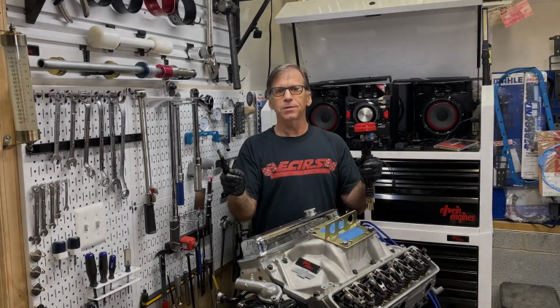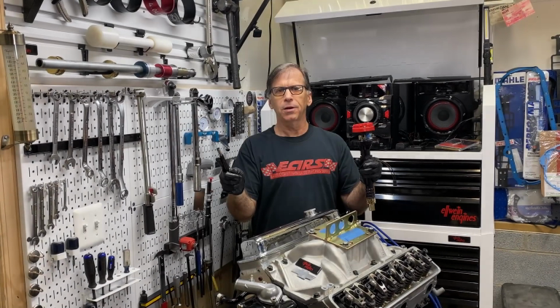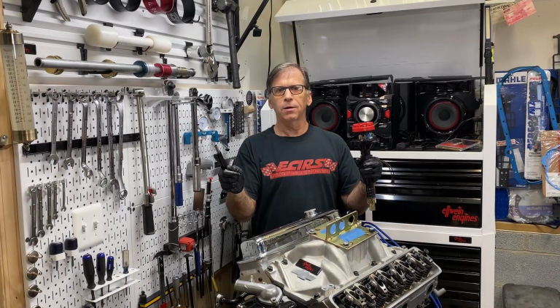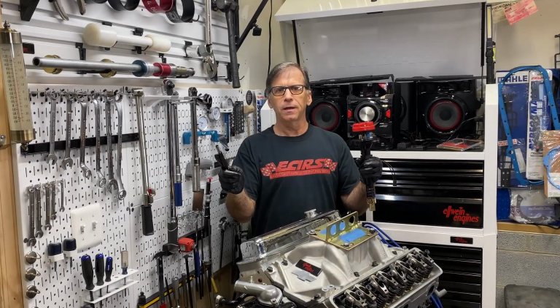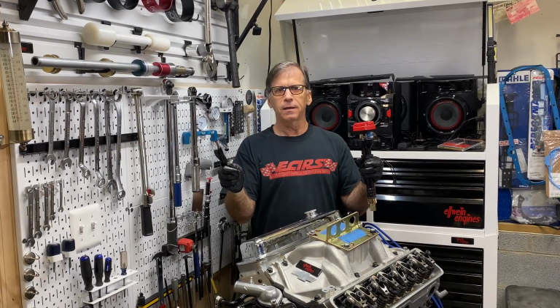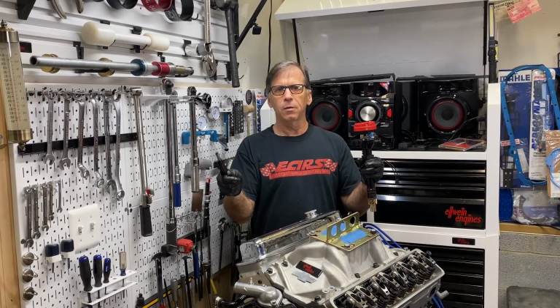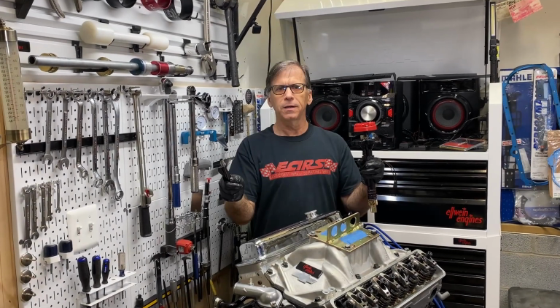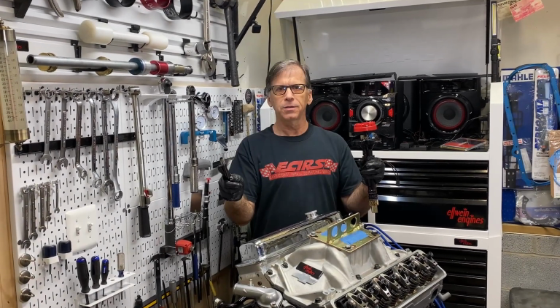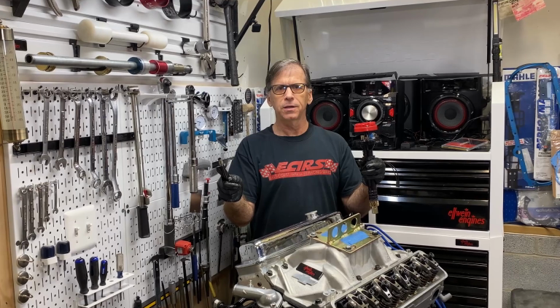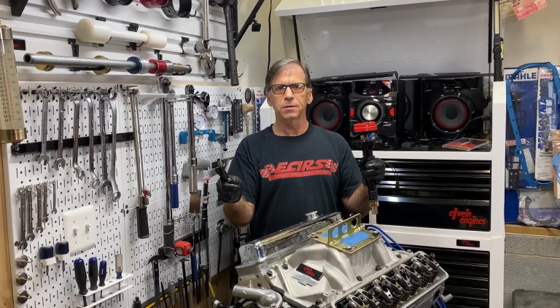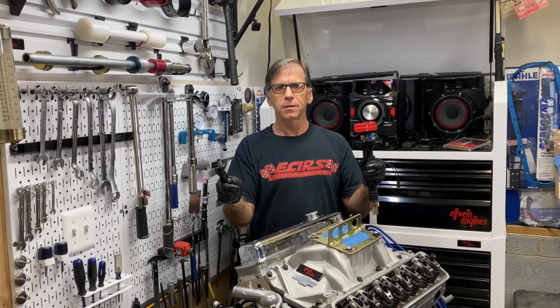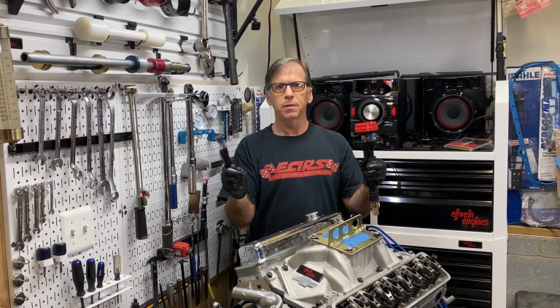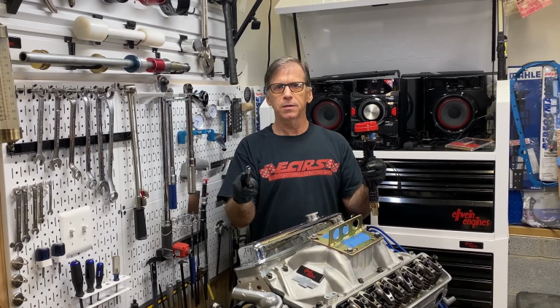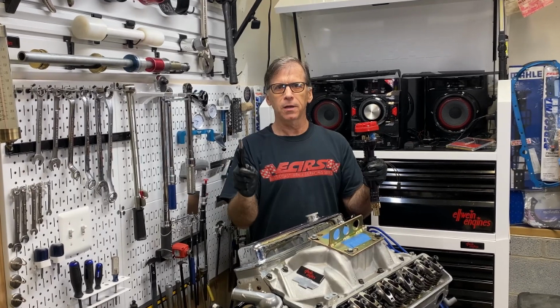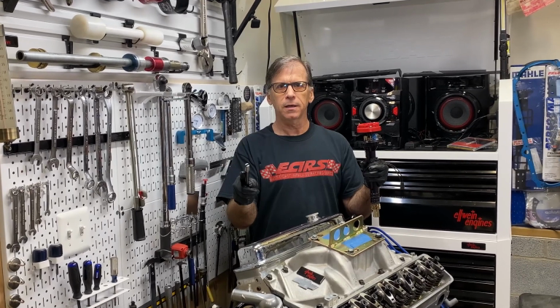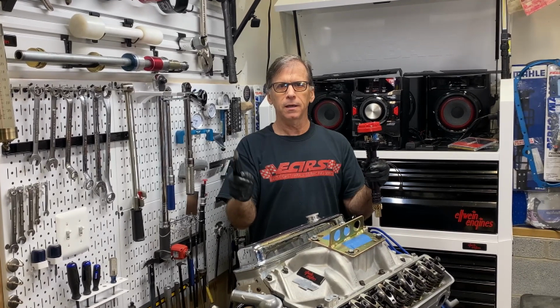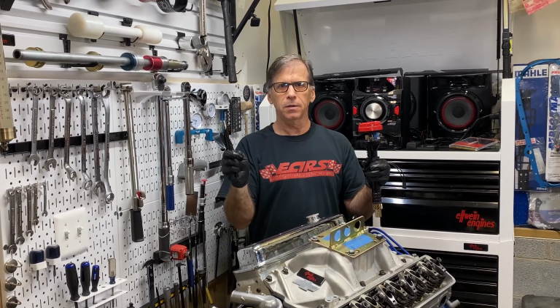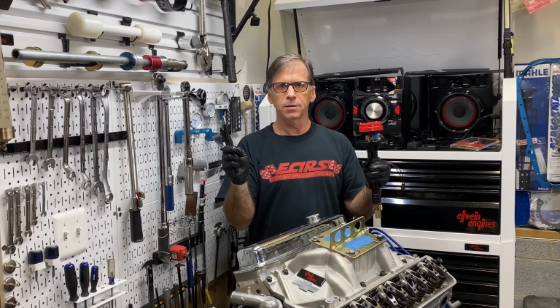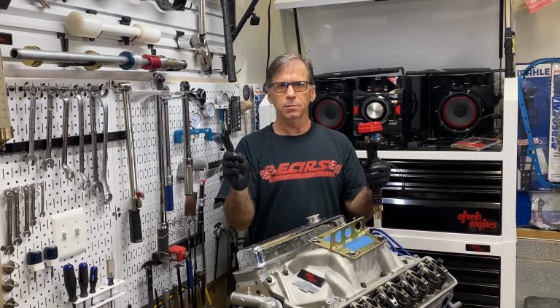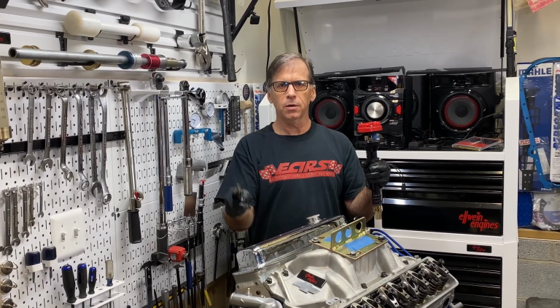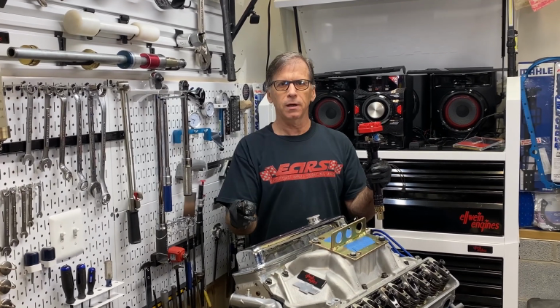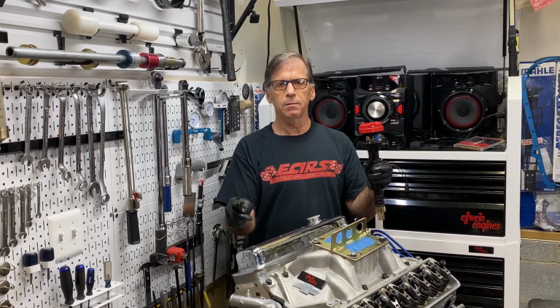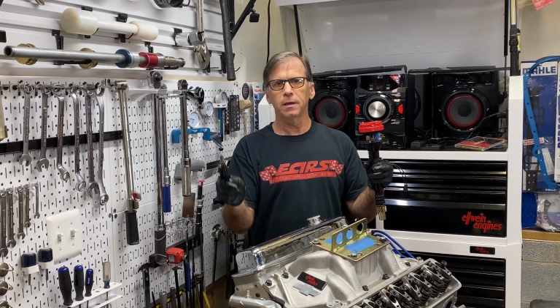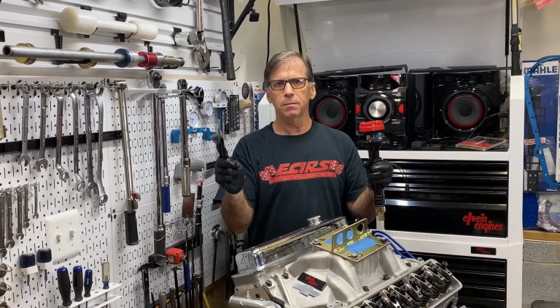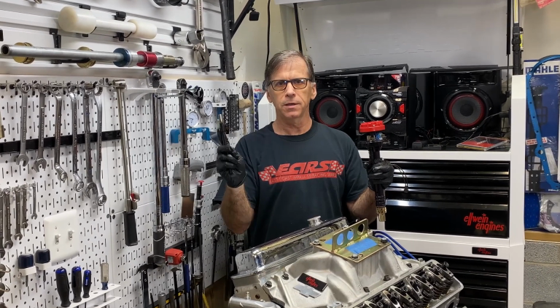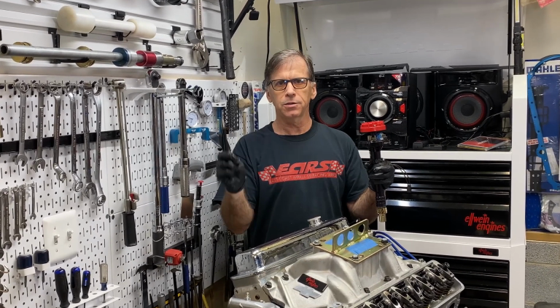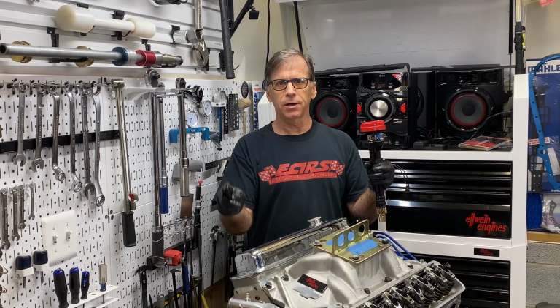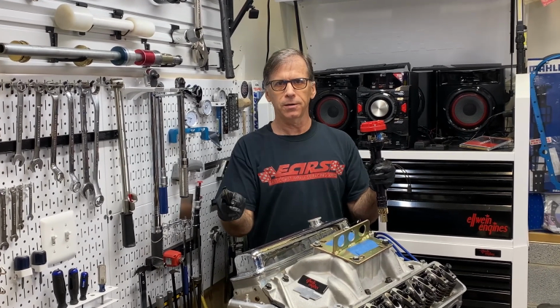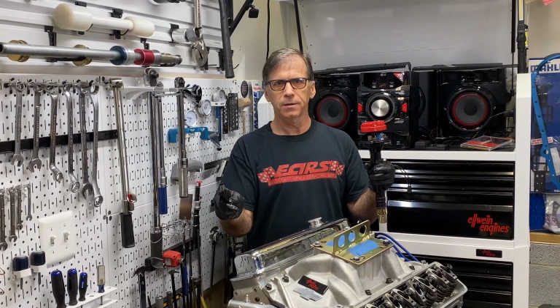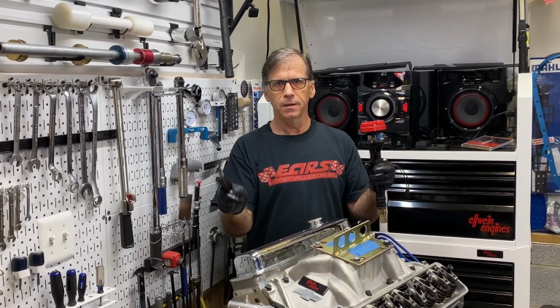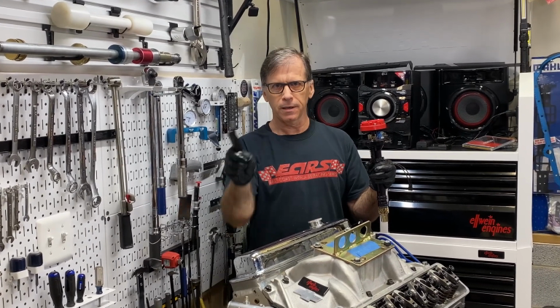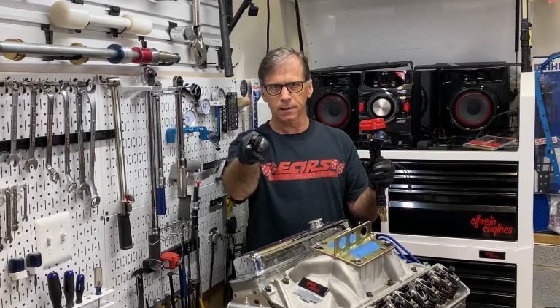This is Carl at Elwine Engines. Please like, subscribe, and share. Take care.